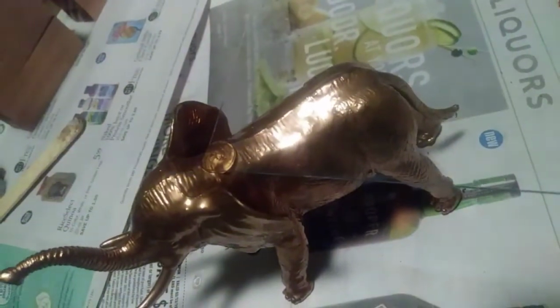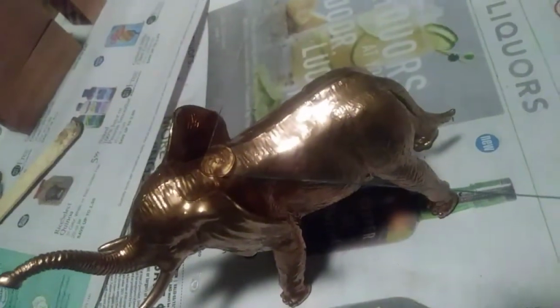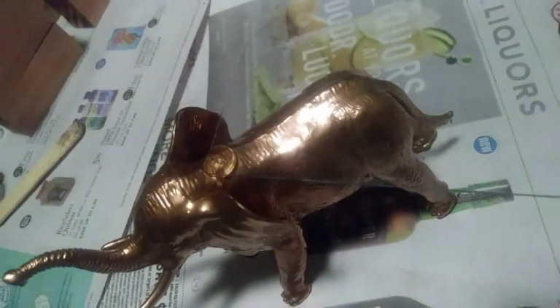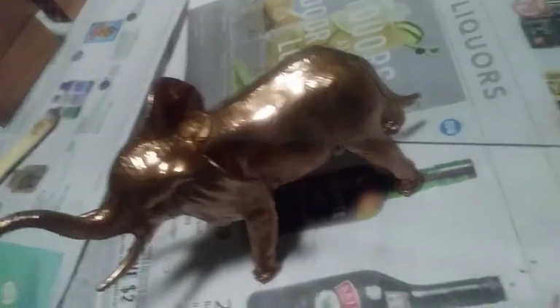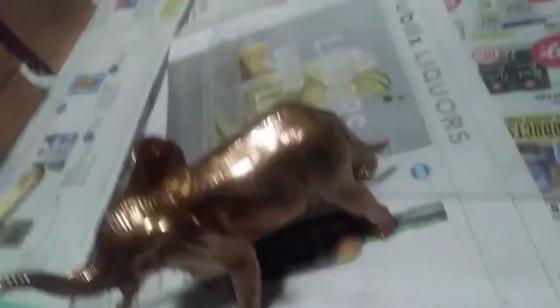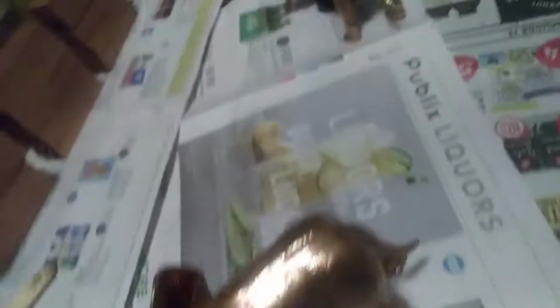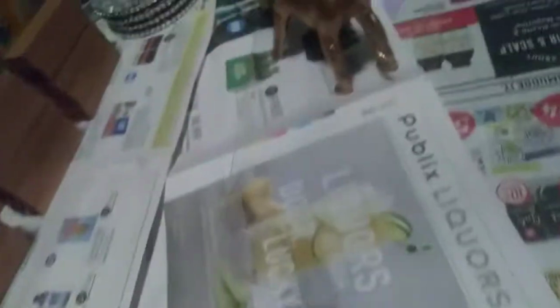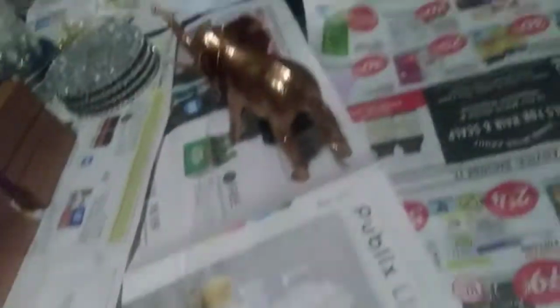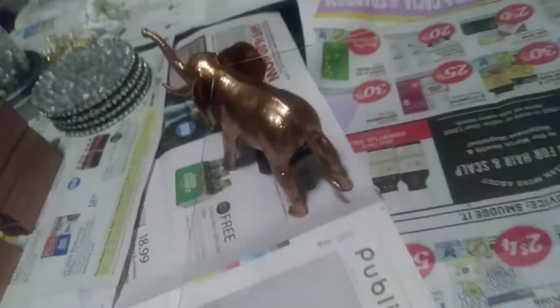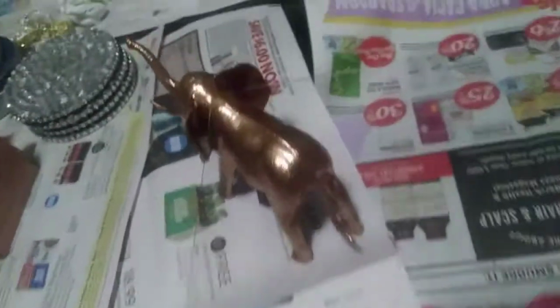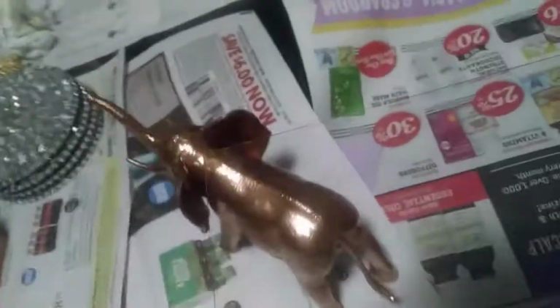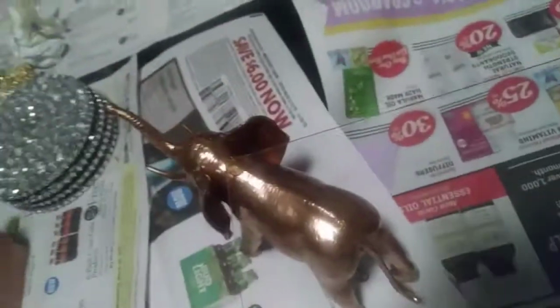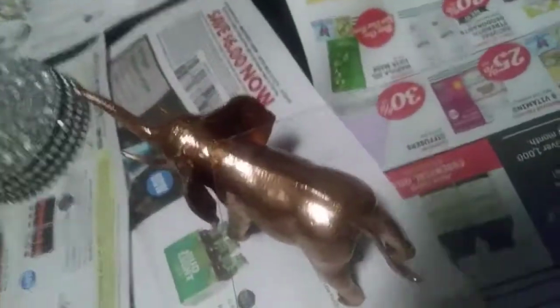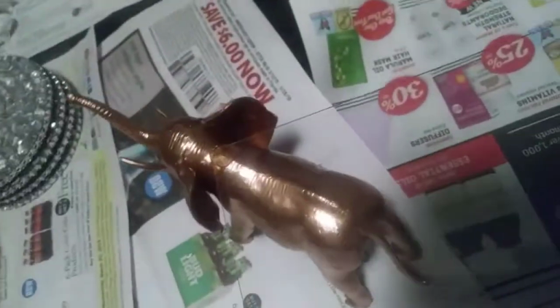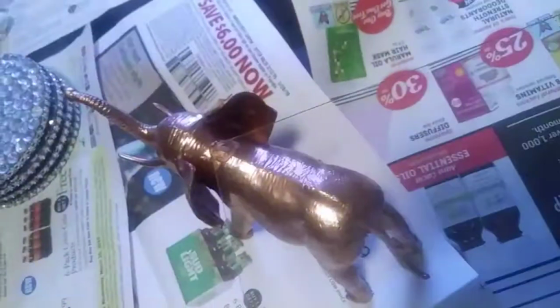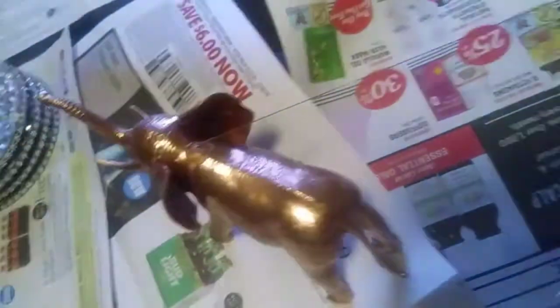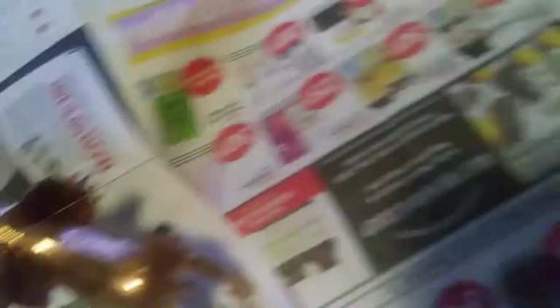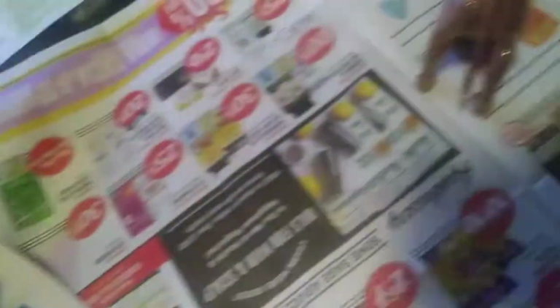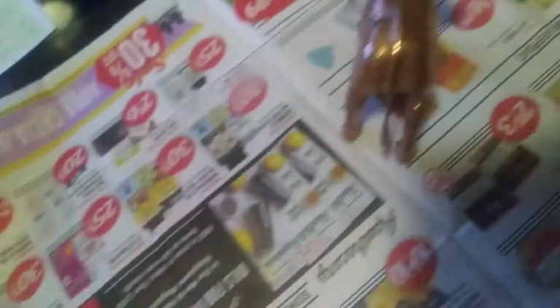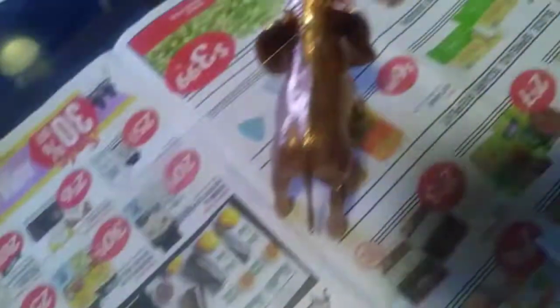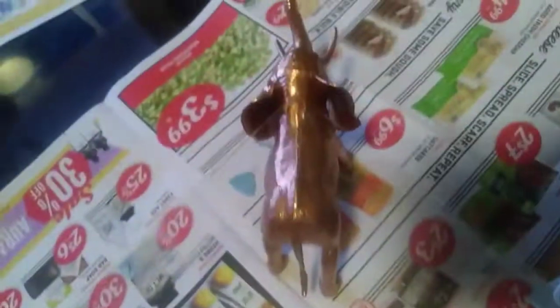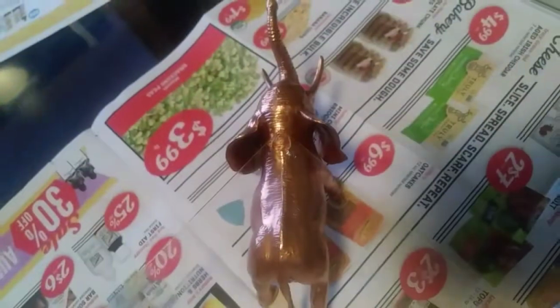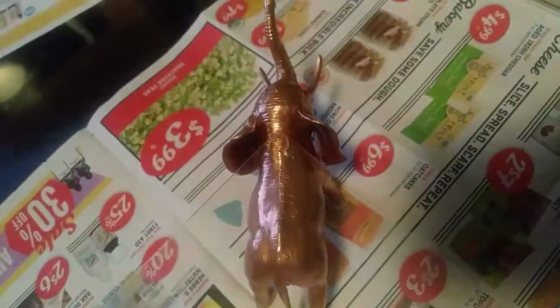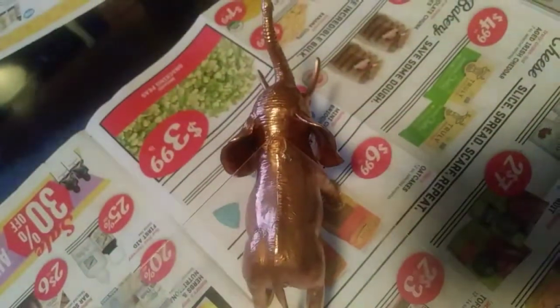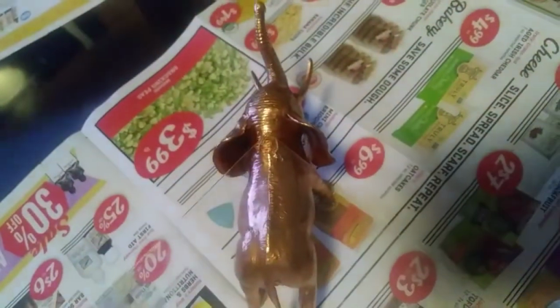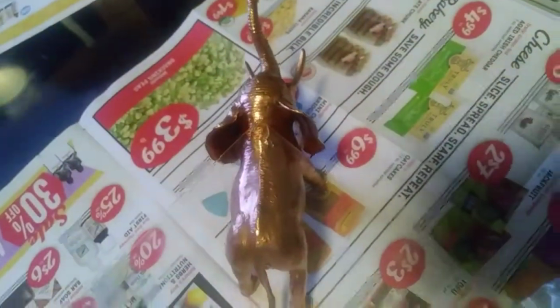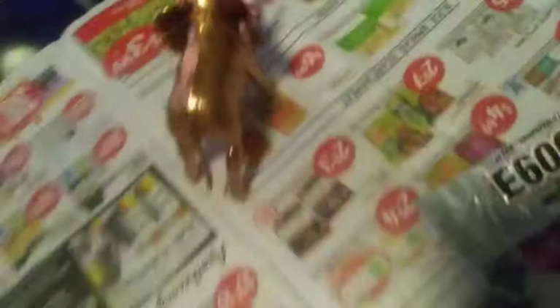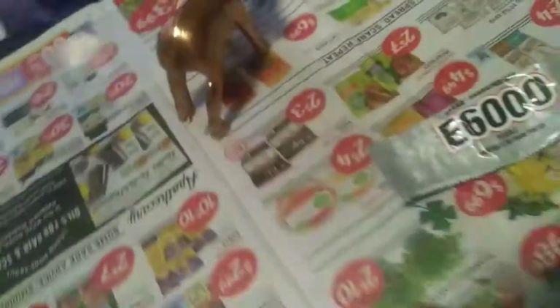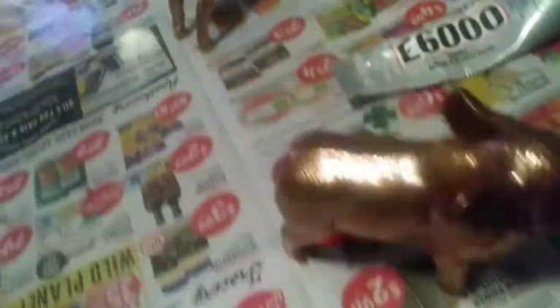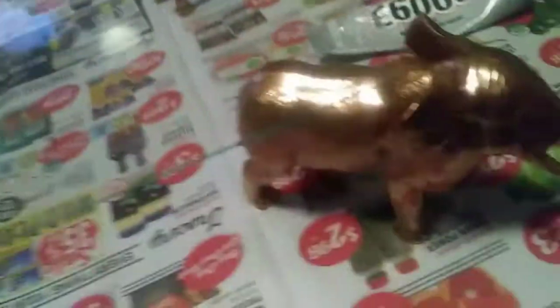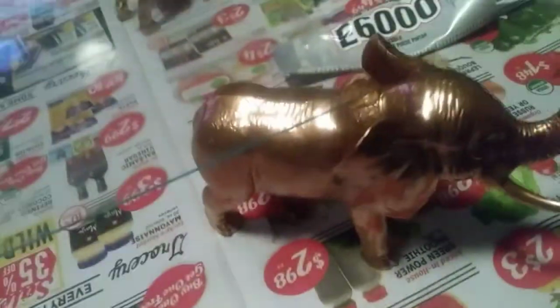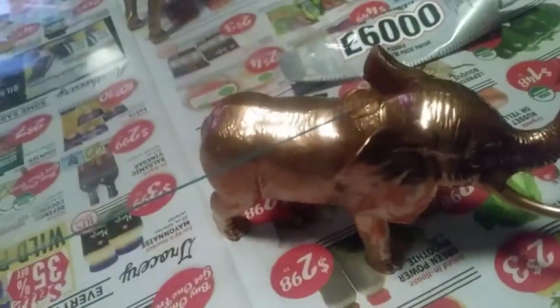I'm going to give this about an hour to dry and then come back to finish my tray.